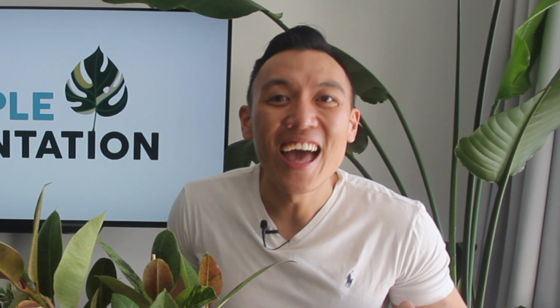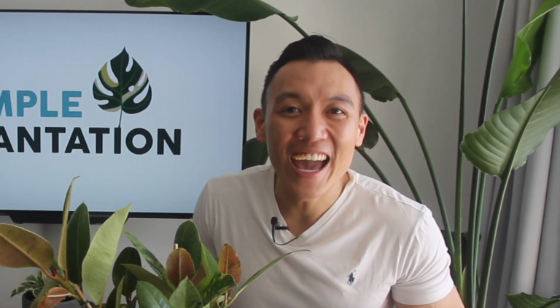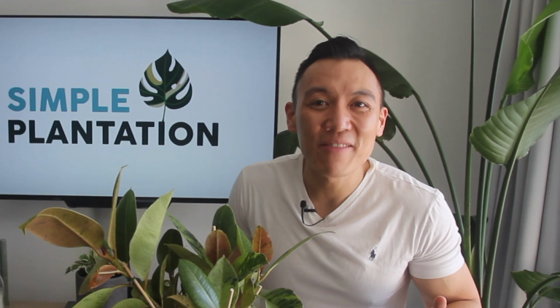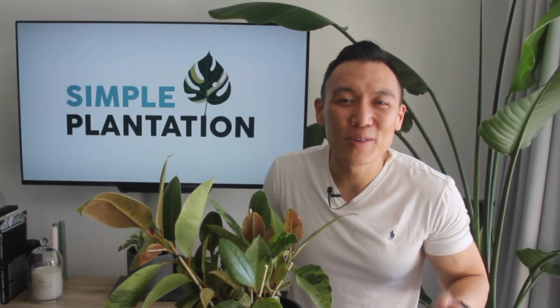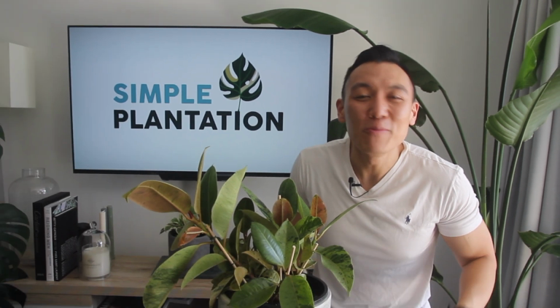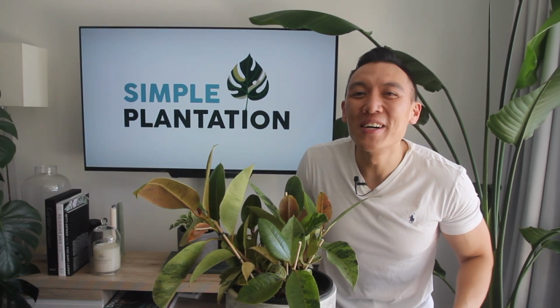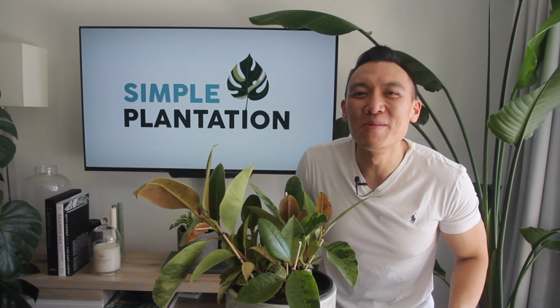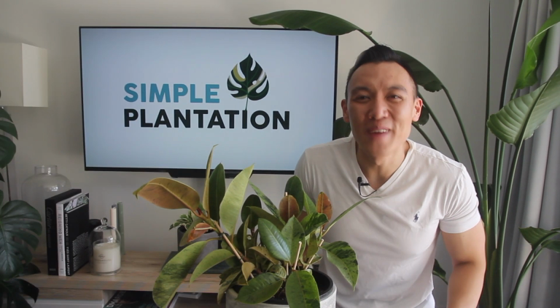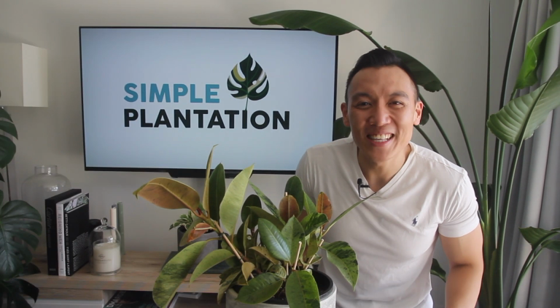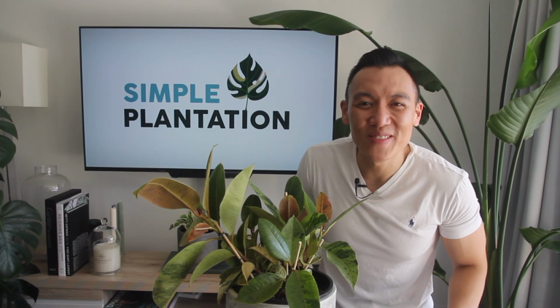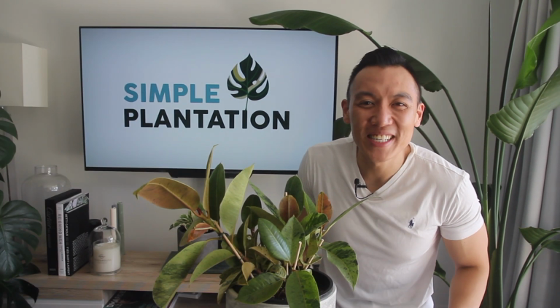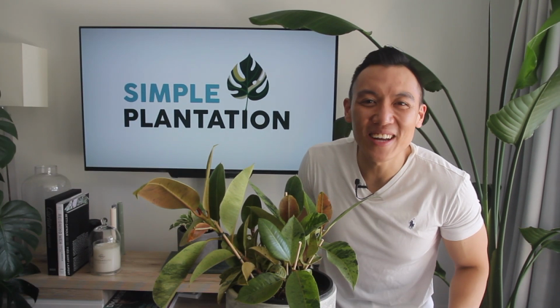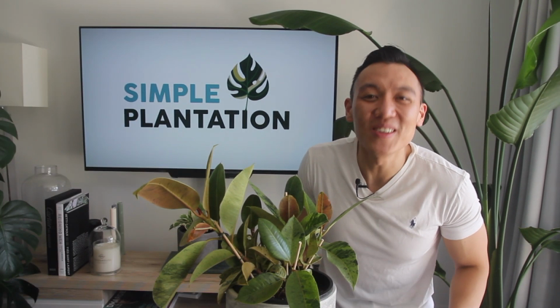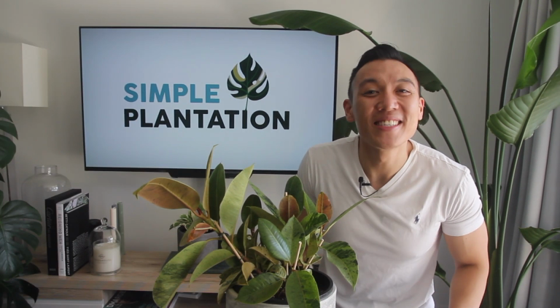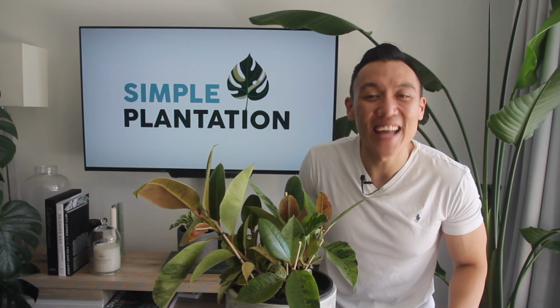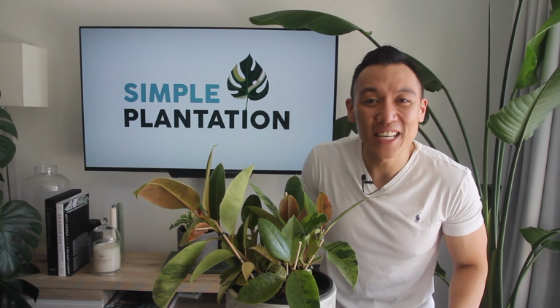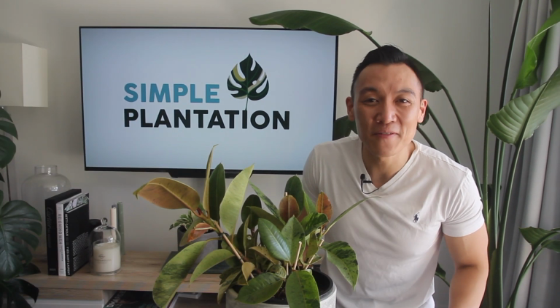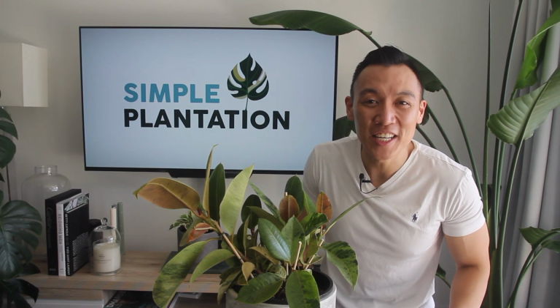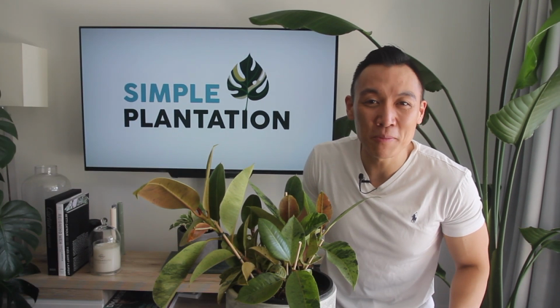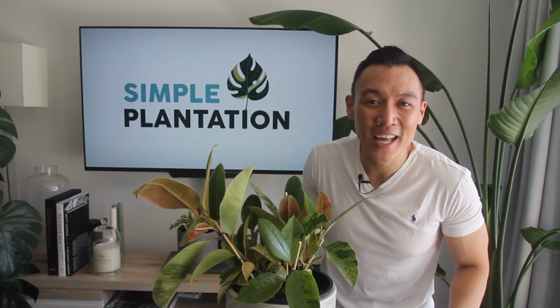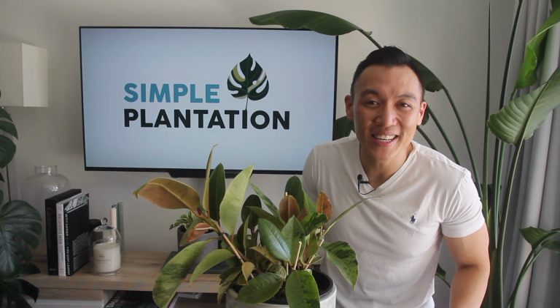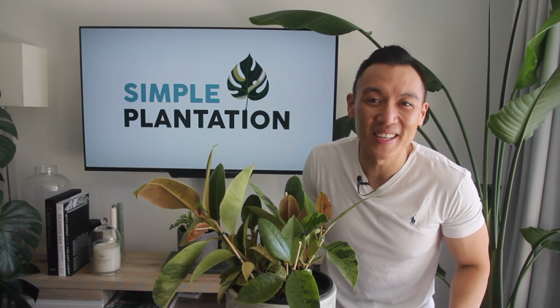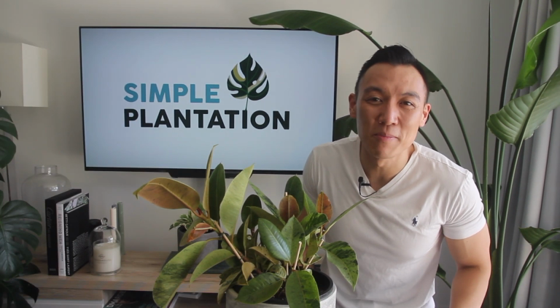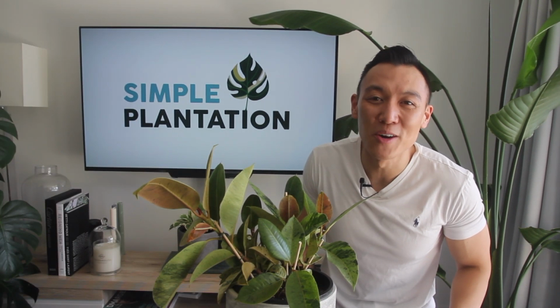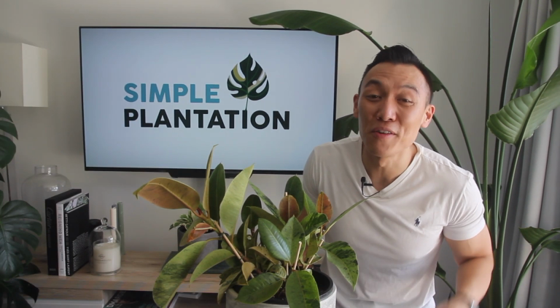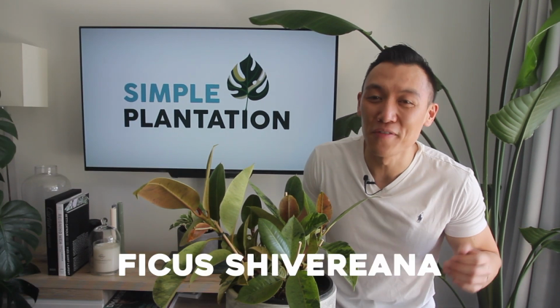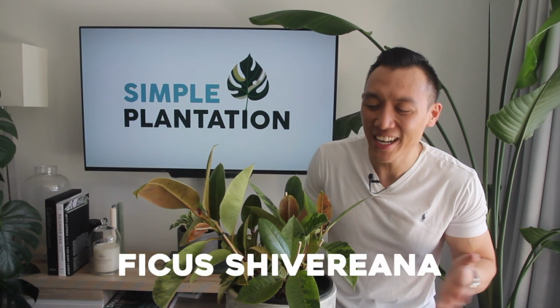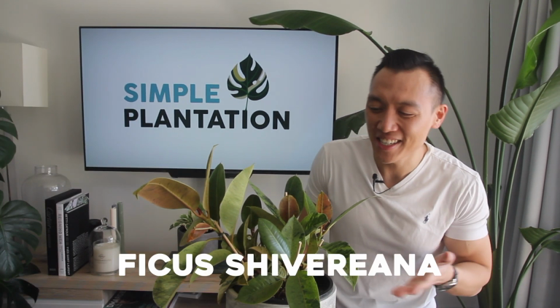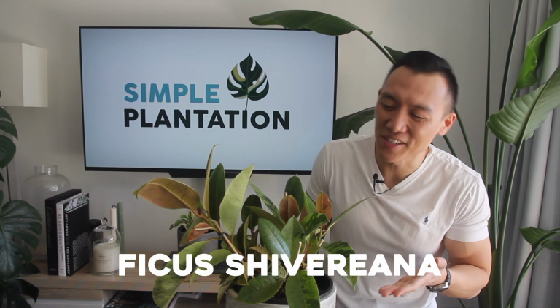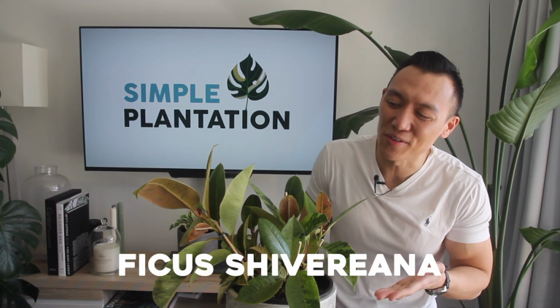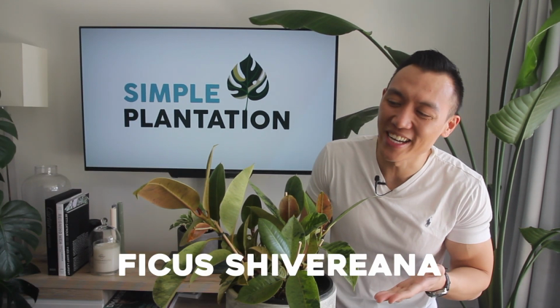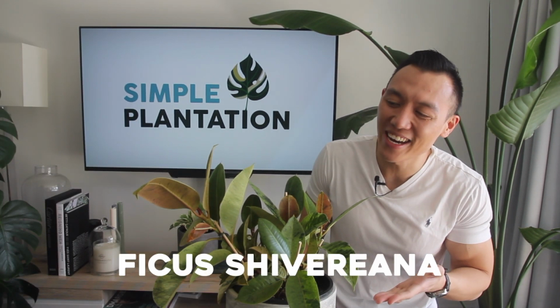Hey everyone, welcome back to my channel. Today's feature plant is going to be on the Ficus Shivereana.